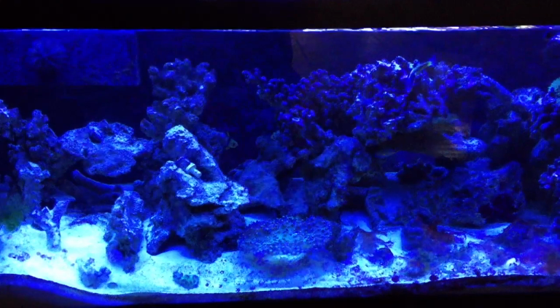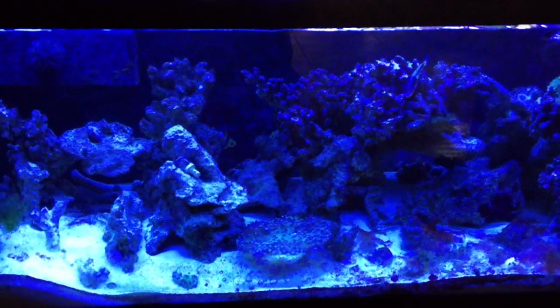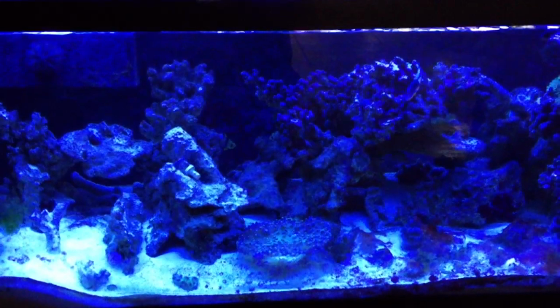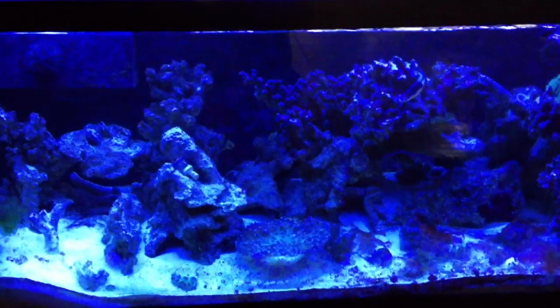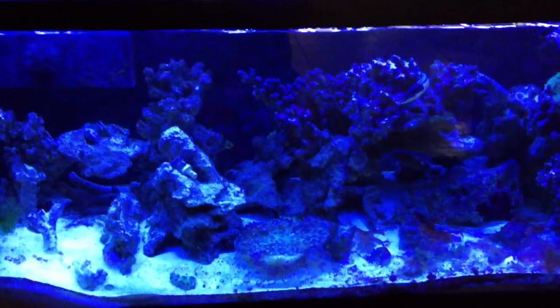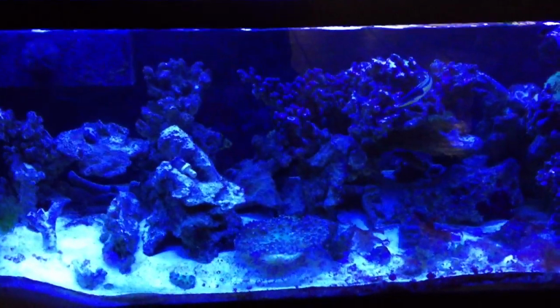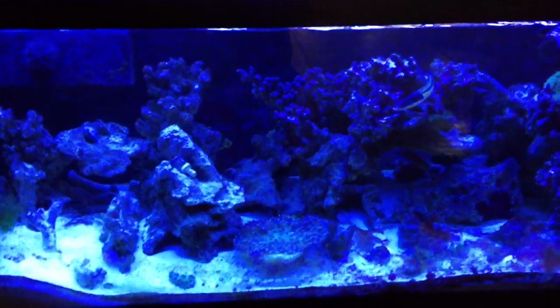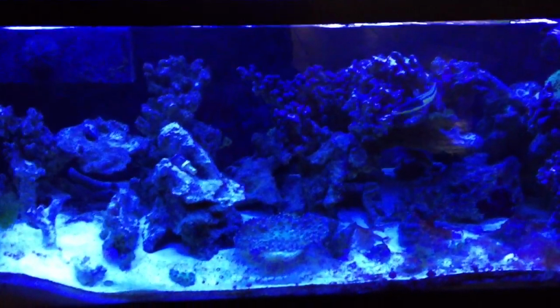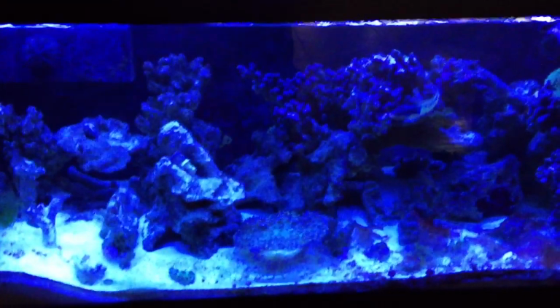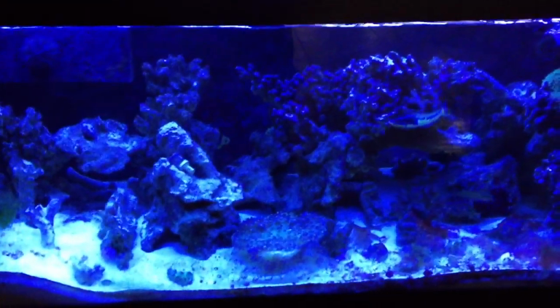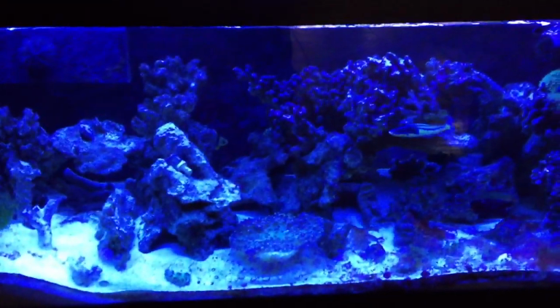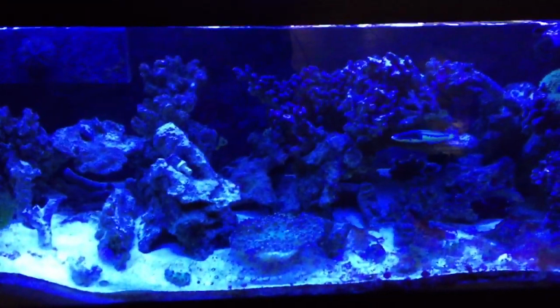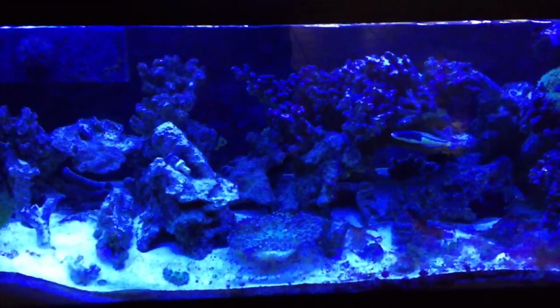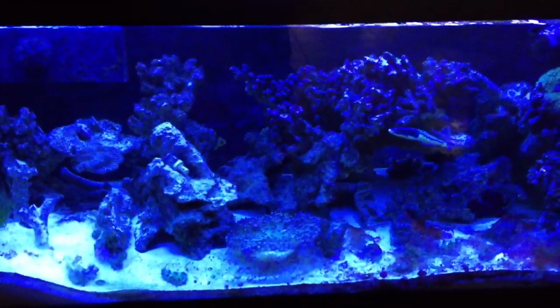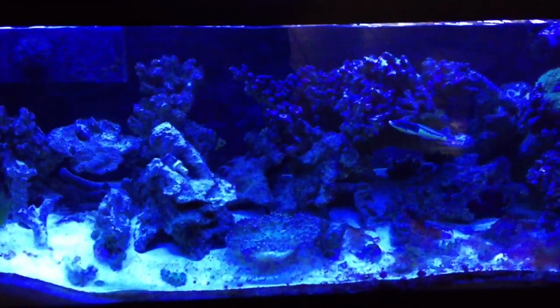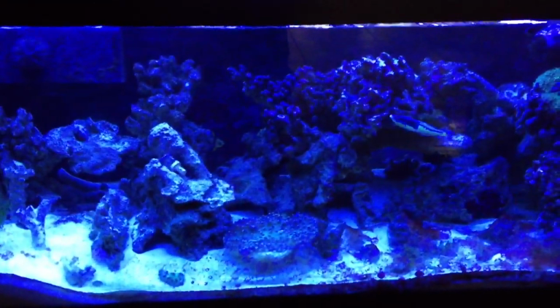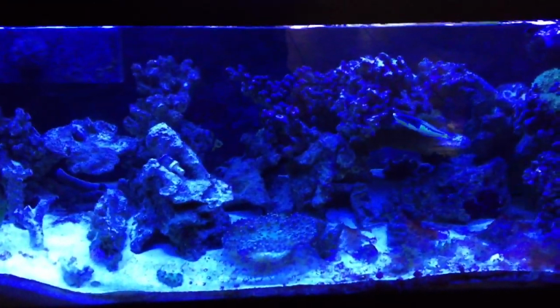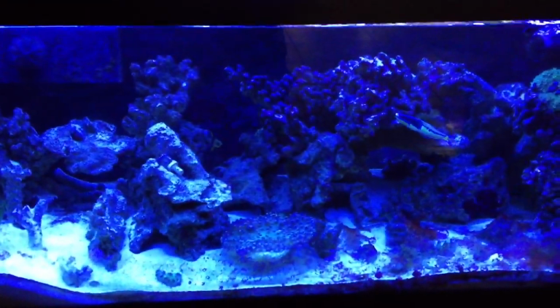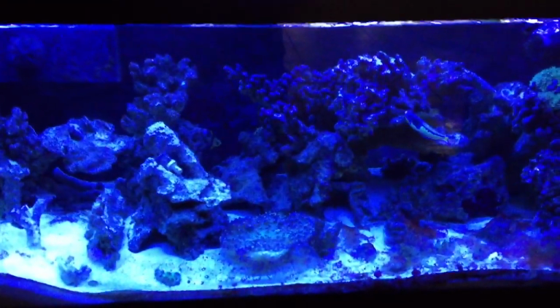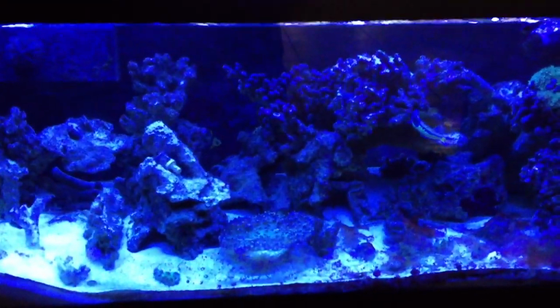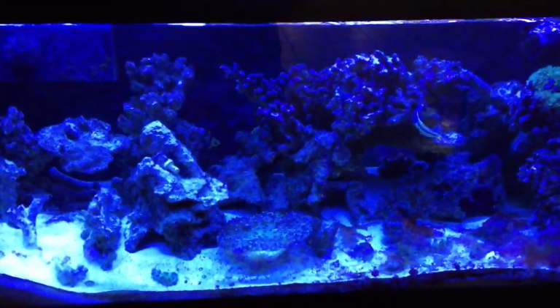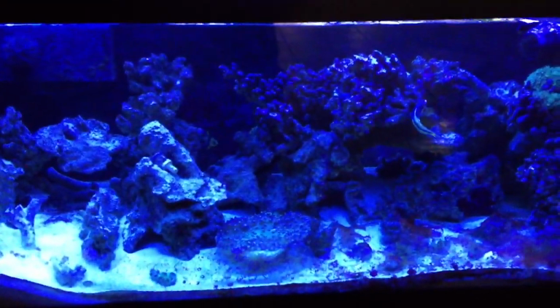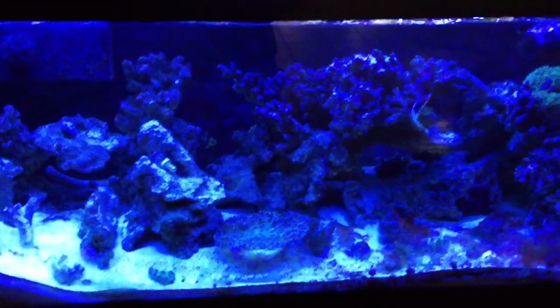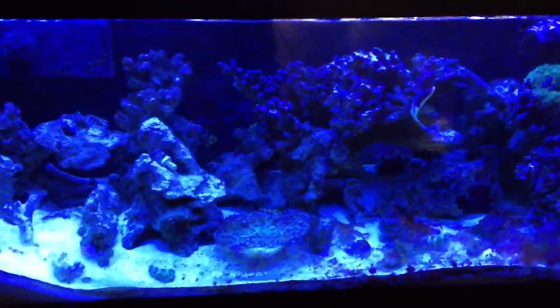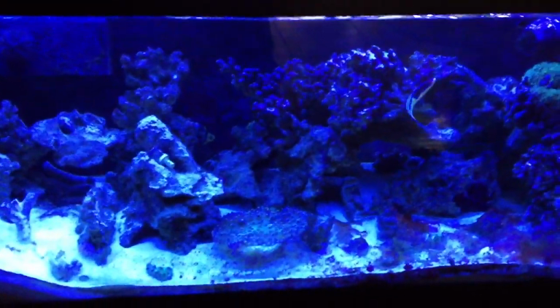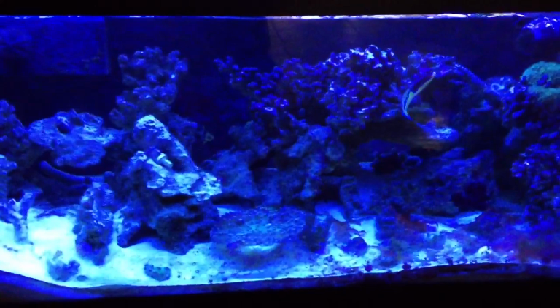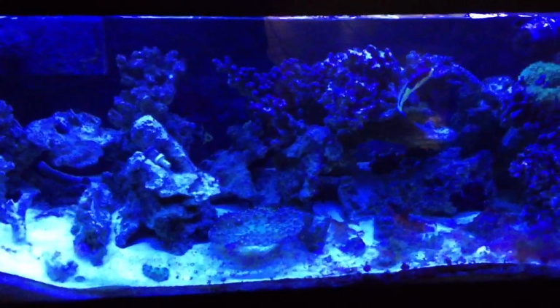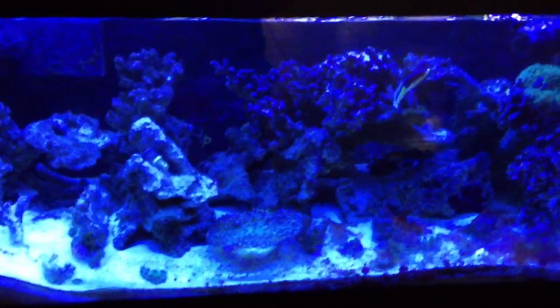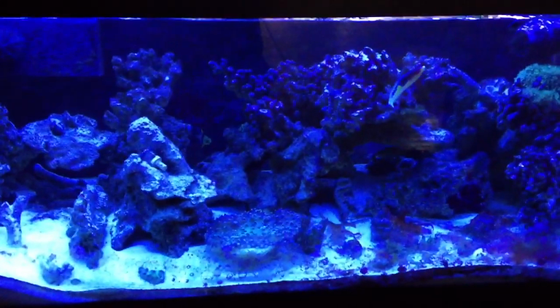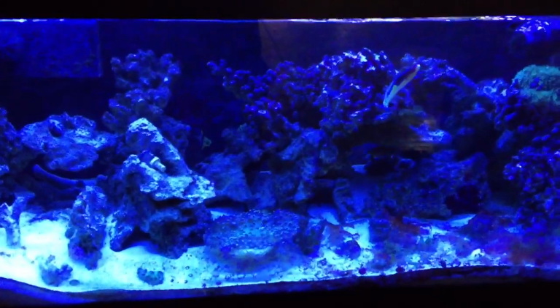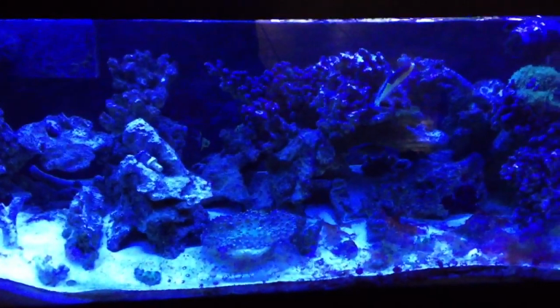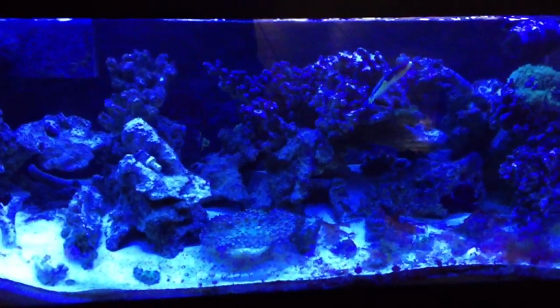Hey YouTube, what's up? So I'm back for another video. It's been a while, maybe a month now, and I just put in two new fish.